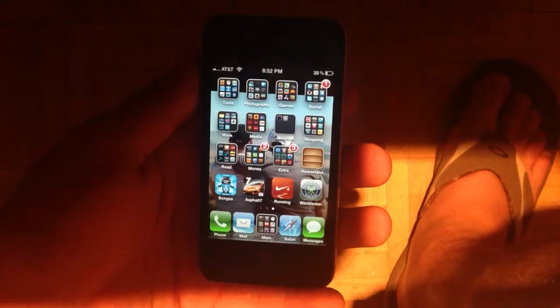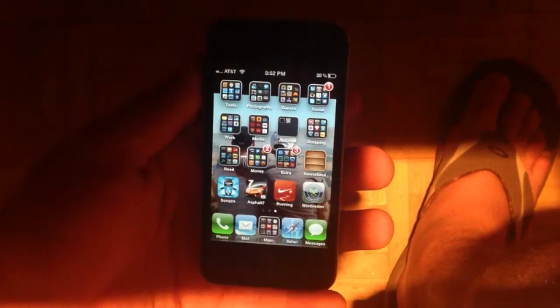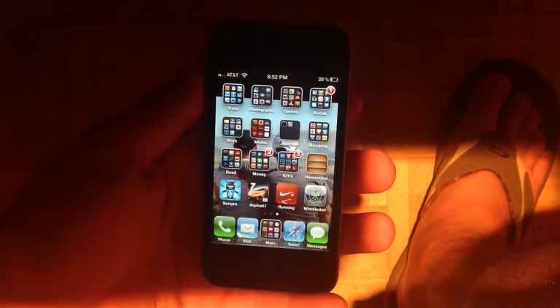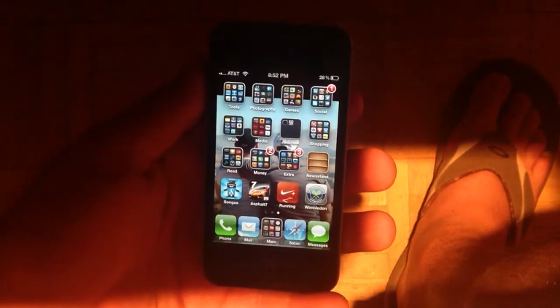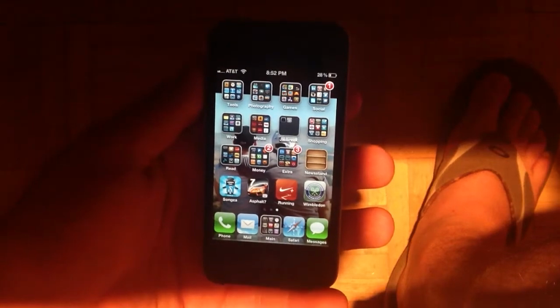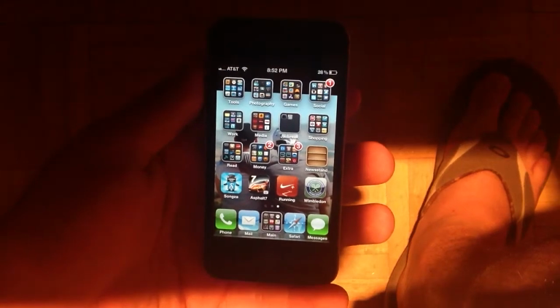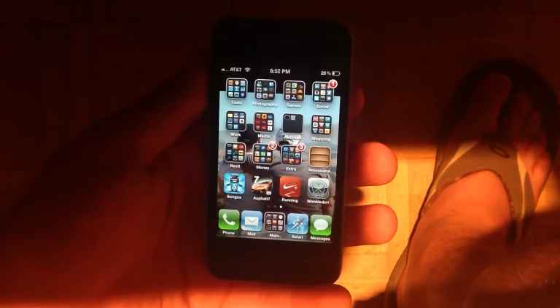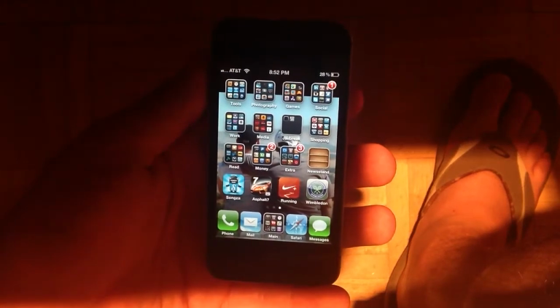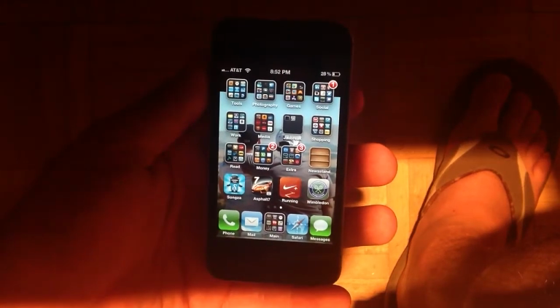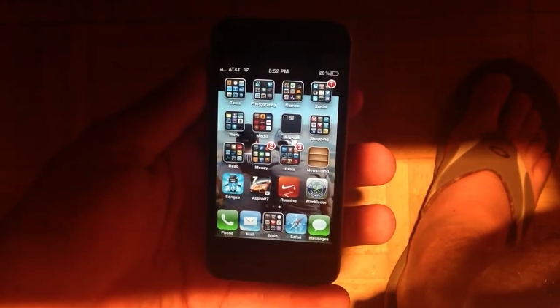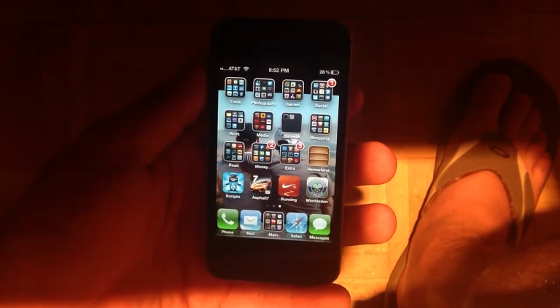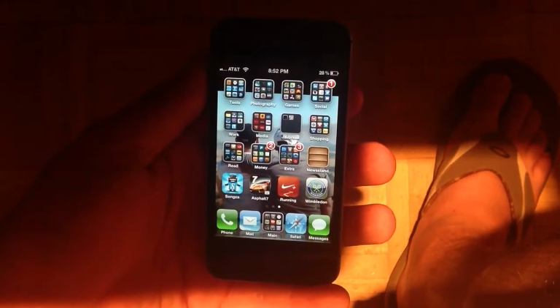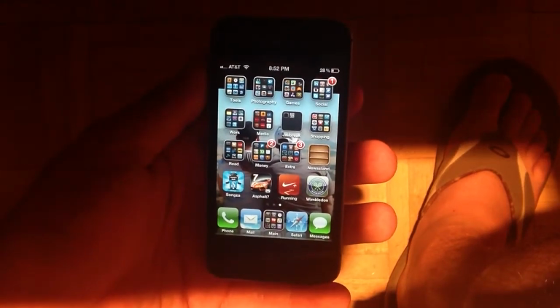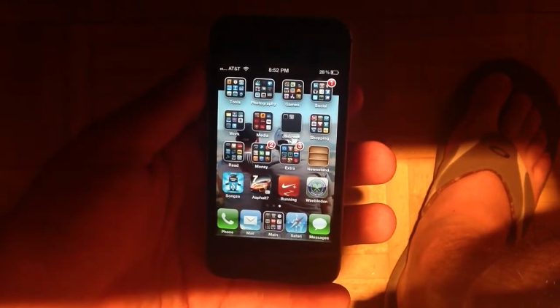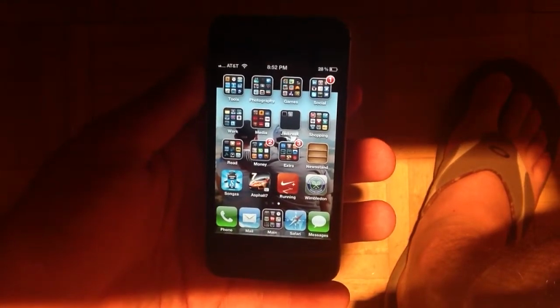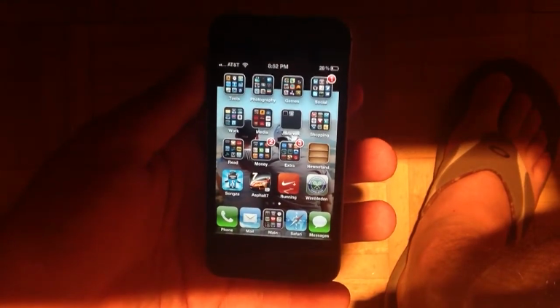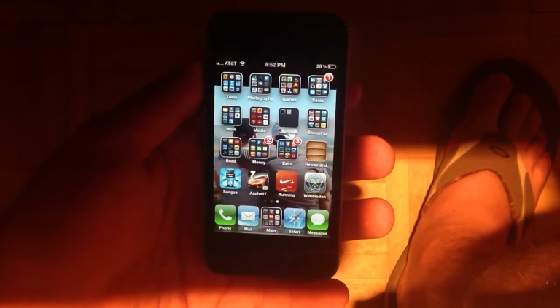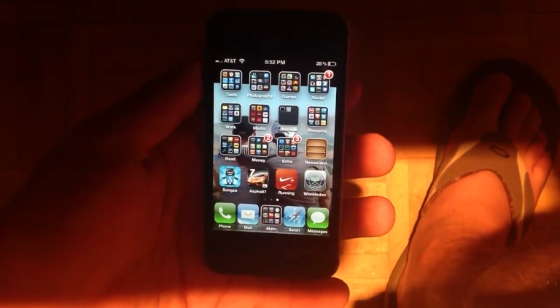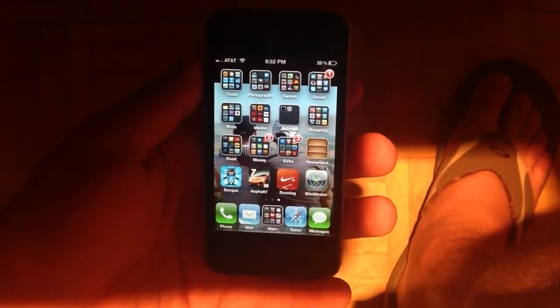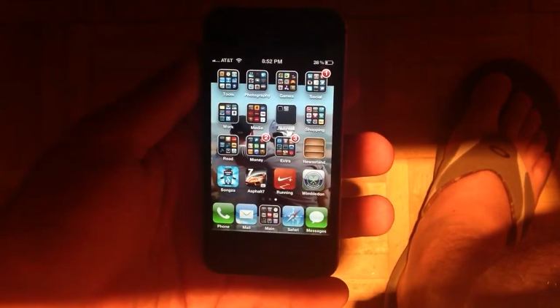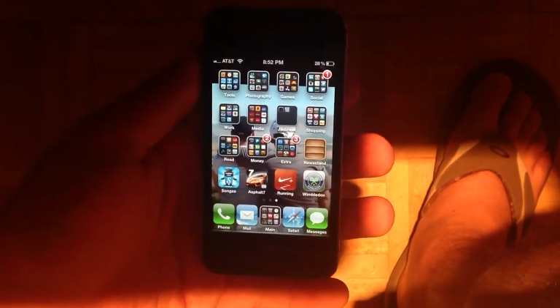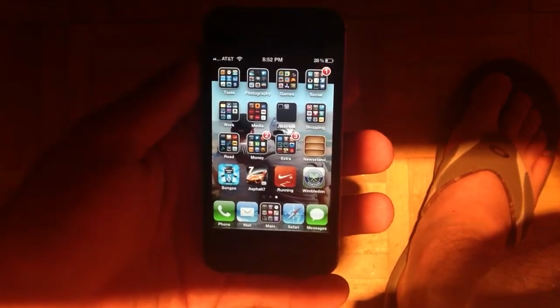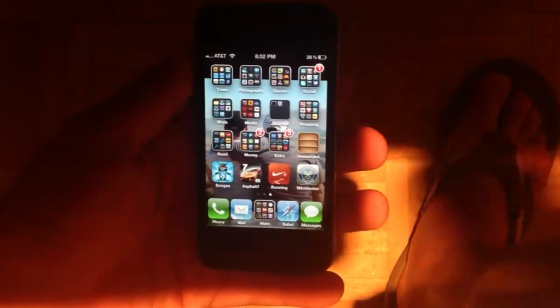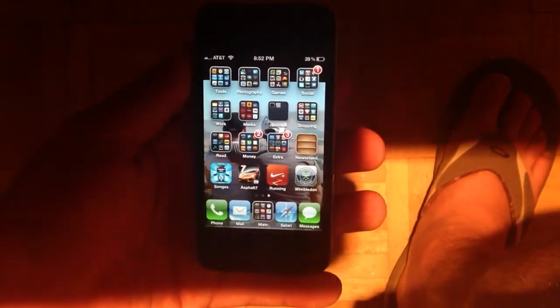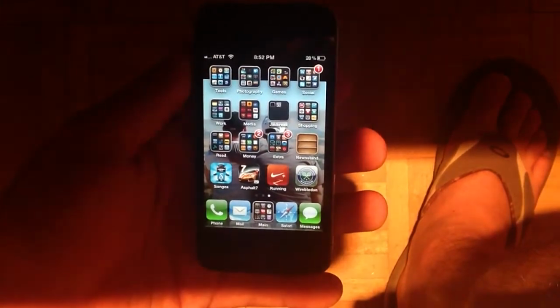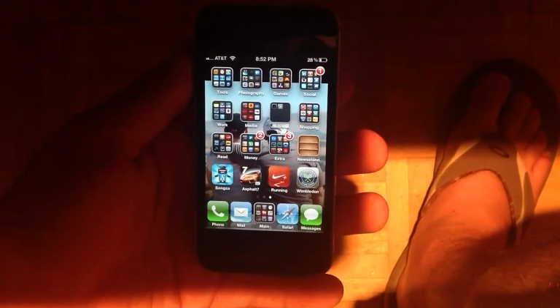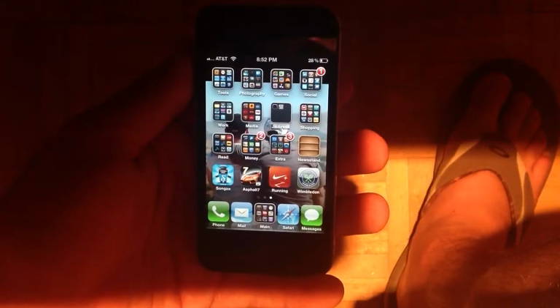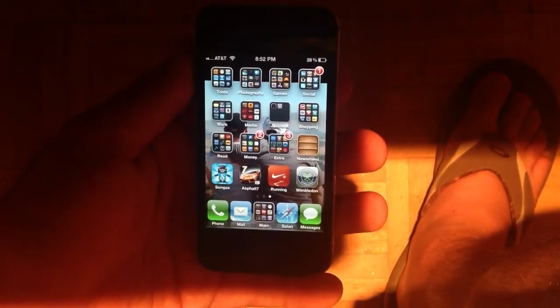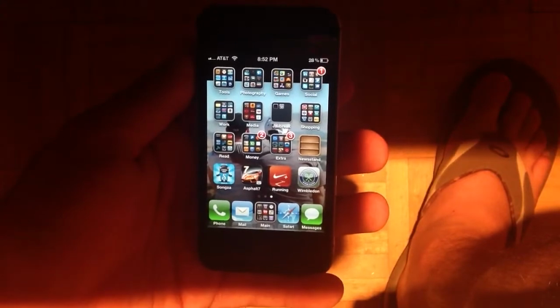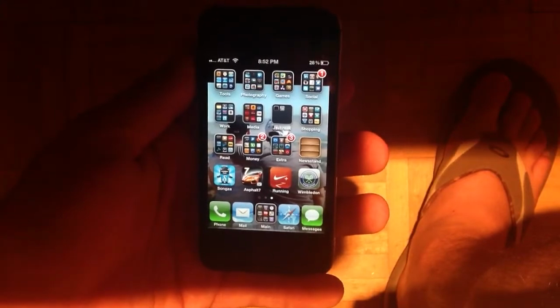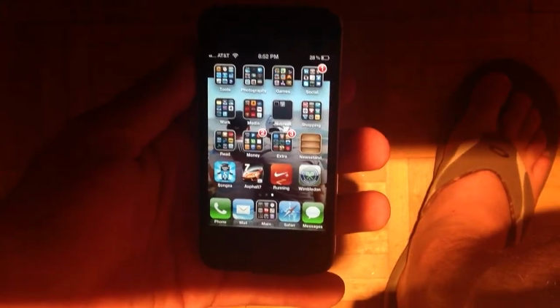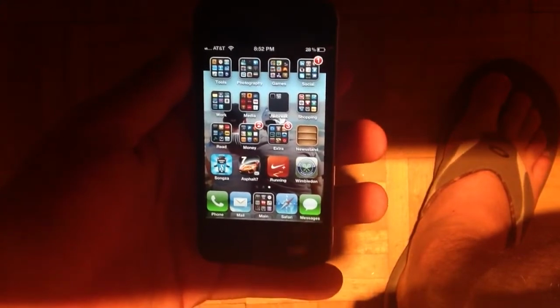Alright, welcome back everyone to another review on Everything iCafé. Today we're going to be reviewing a new music app called Songza.